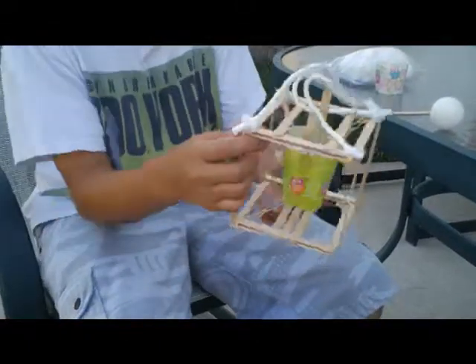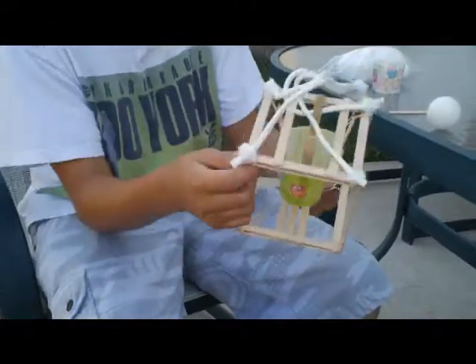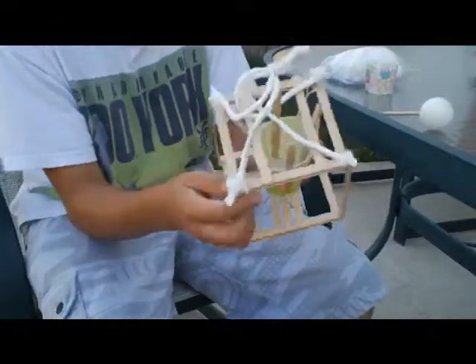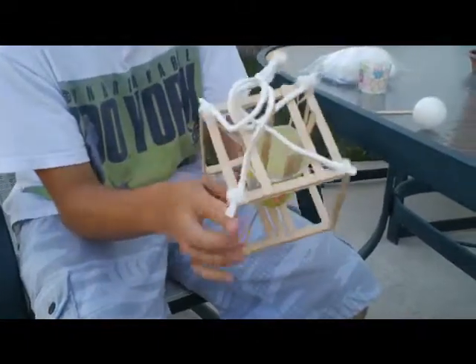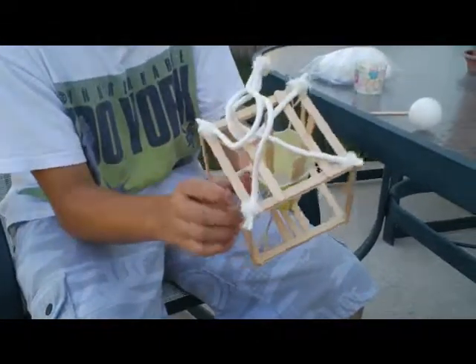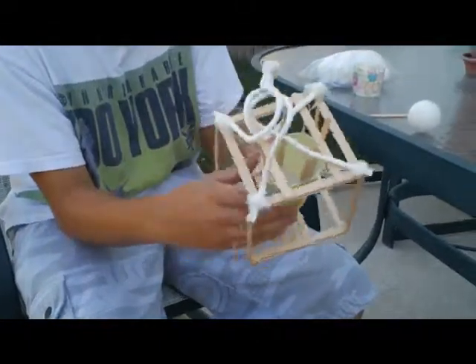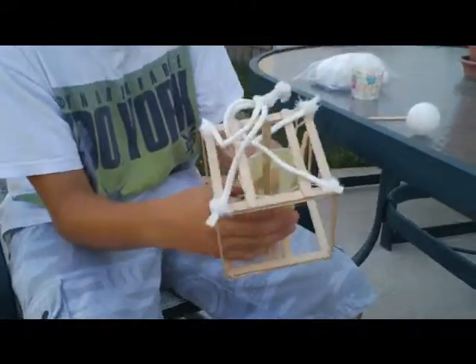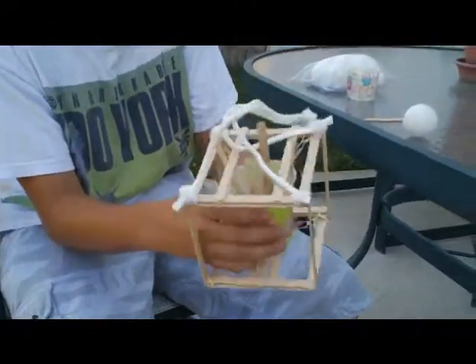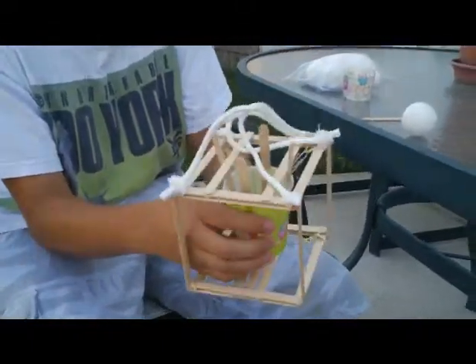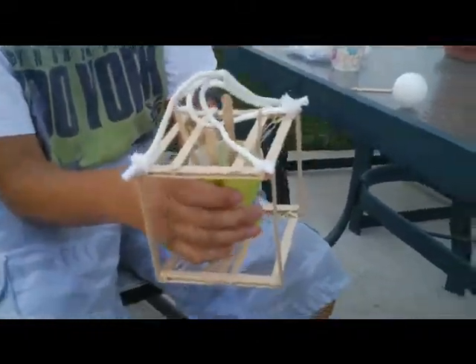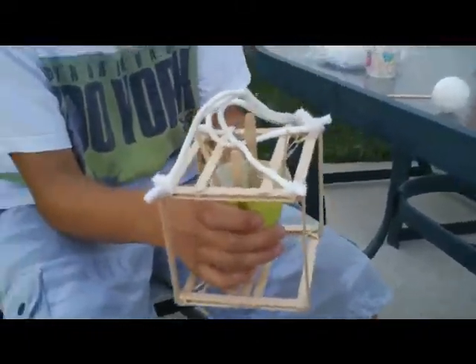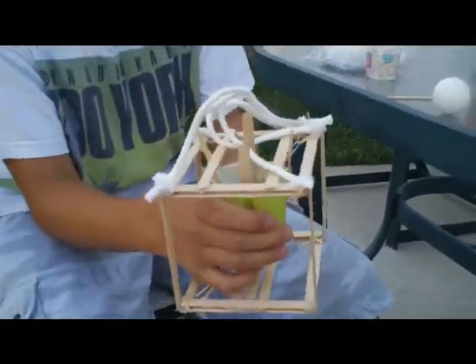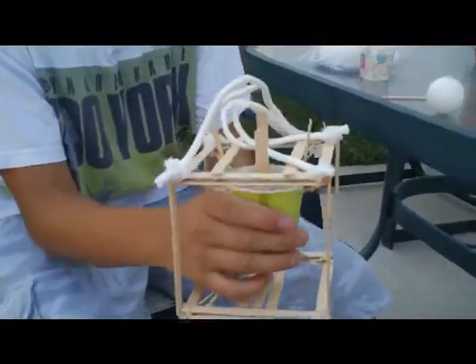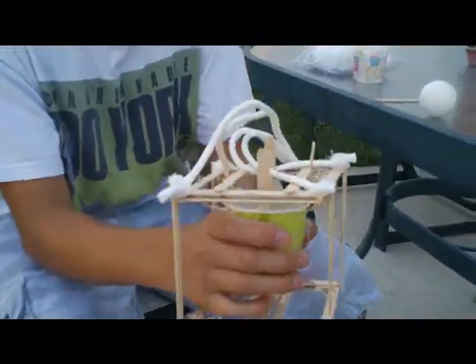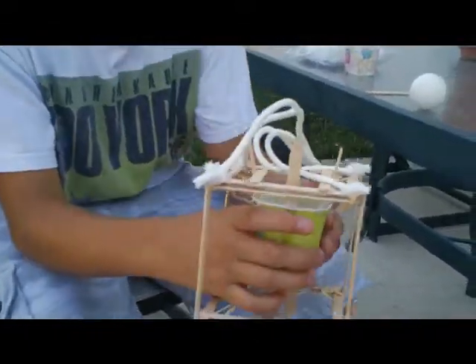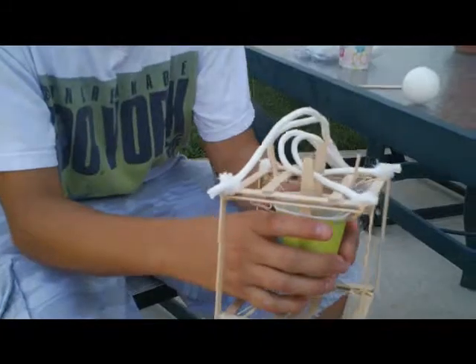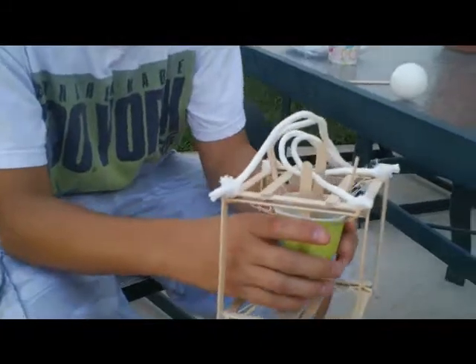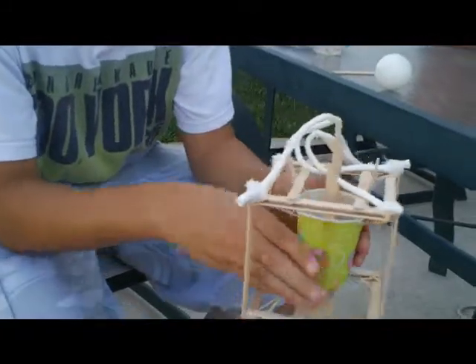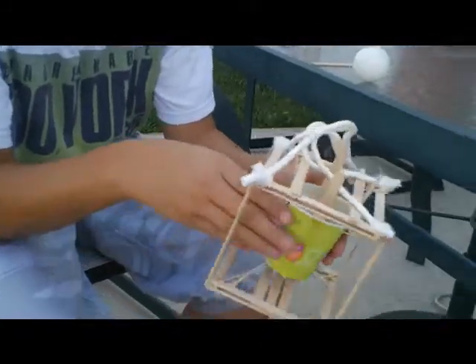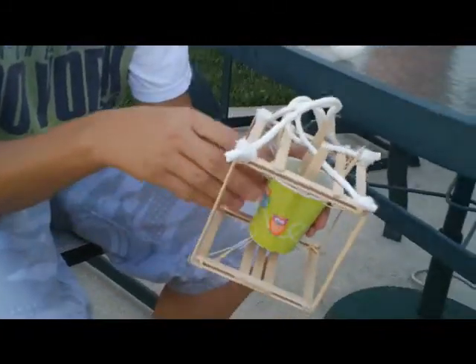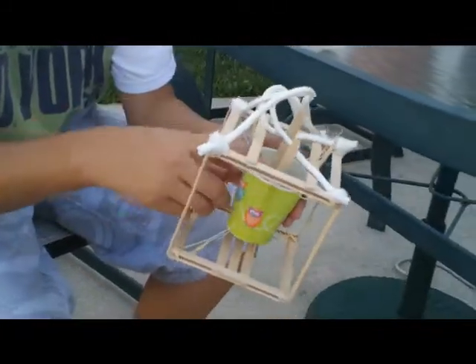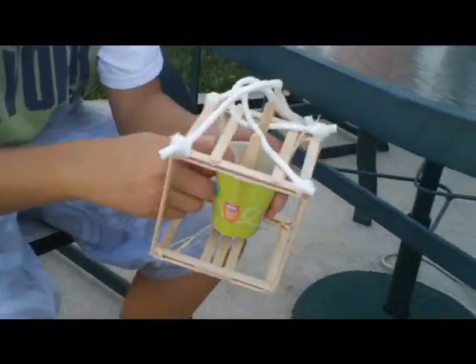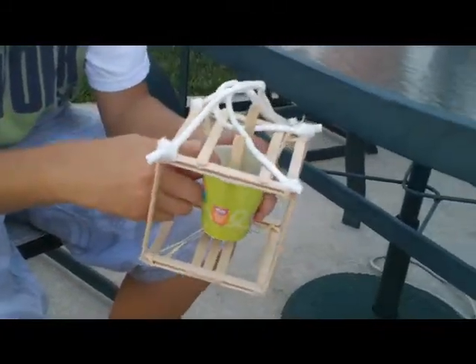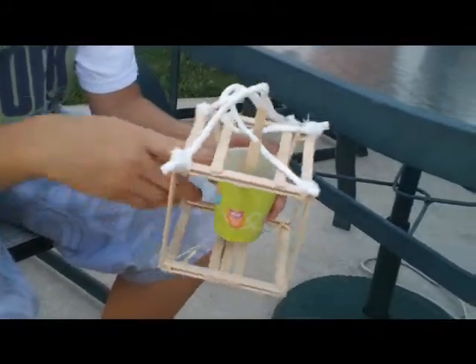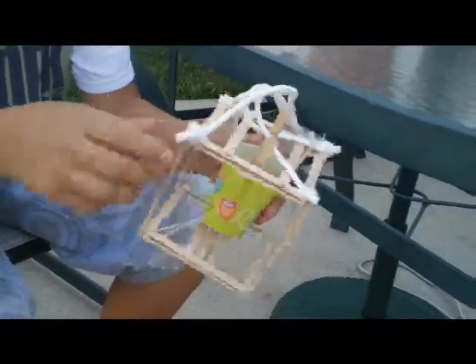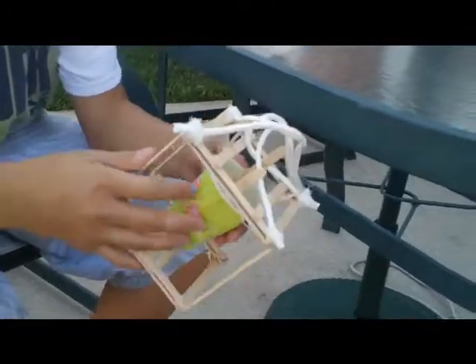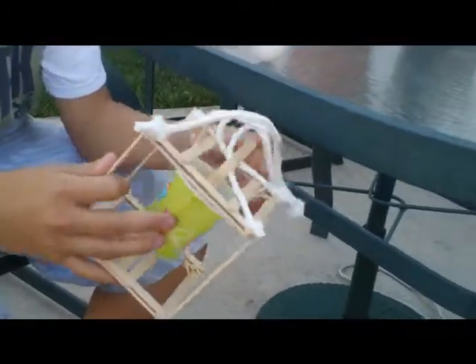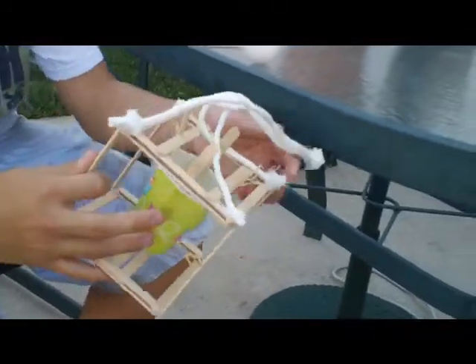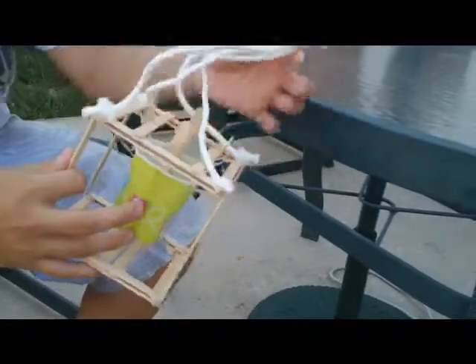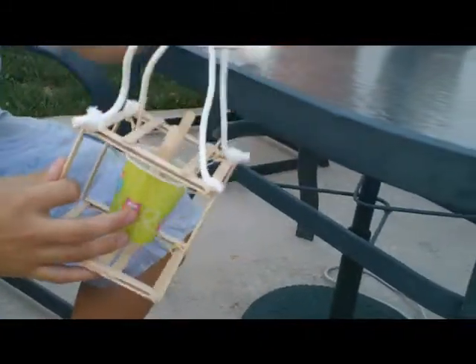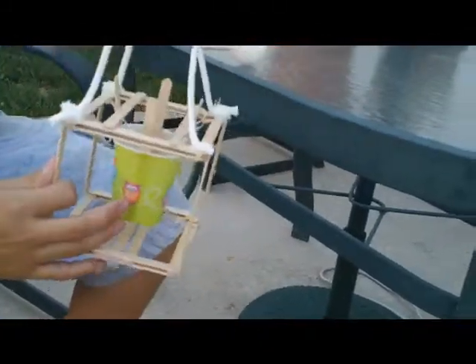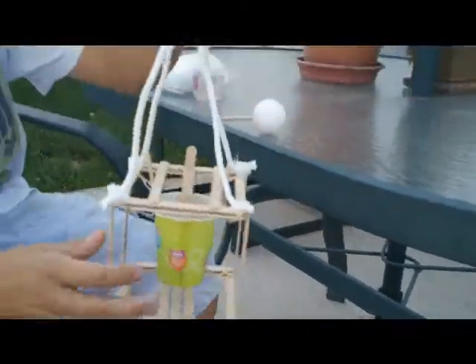Hi, today I'm going to be showing you my egg drop project. I made it for school and it's really cool.